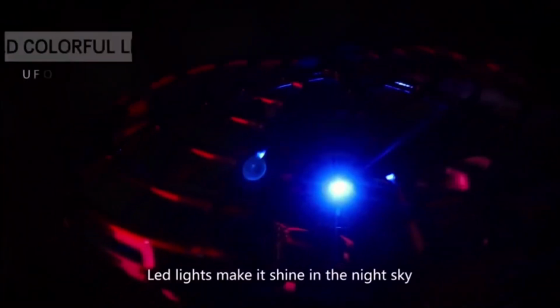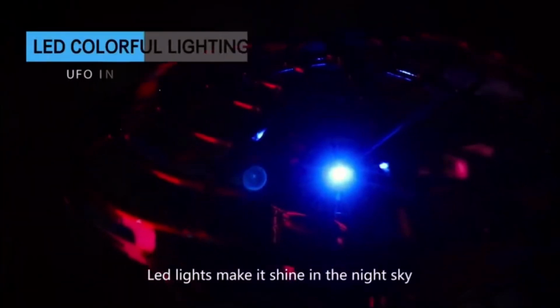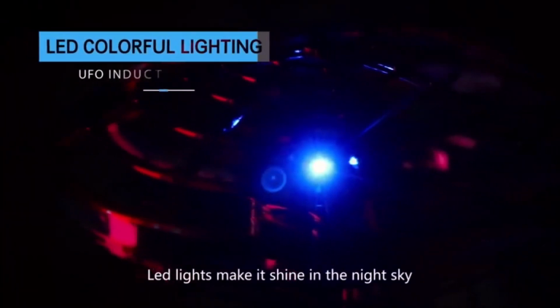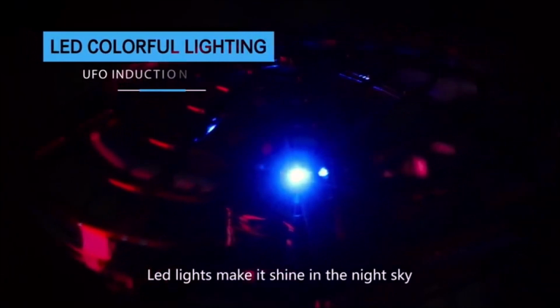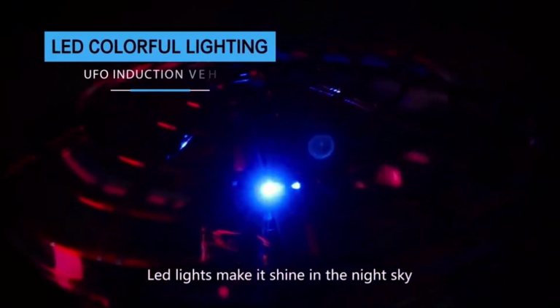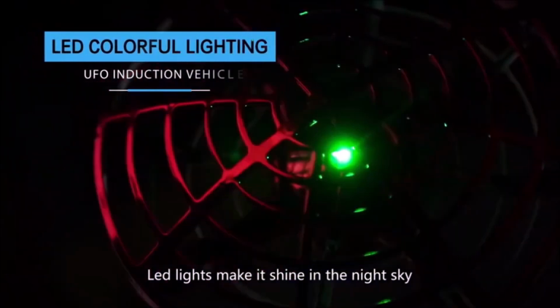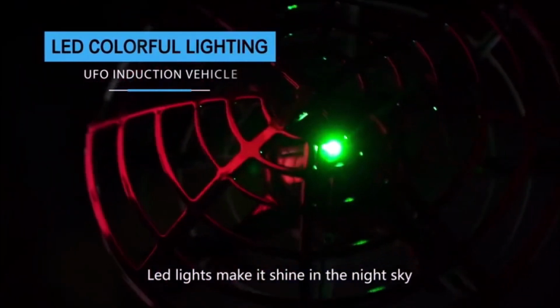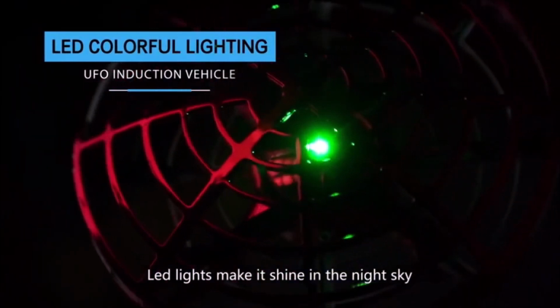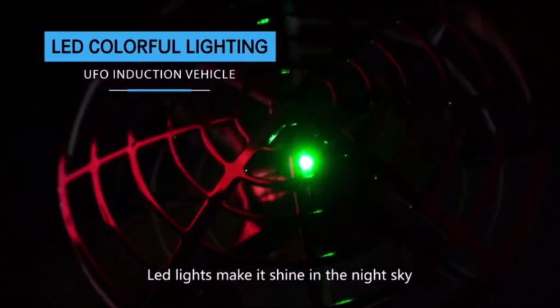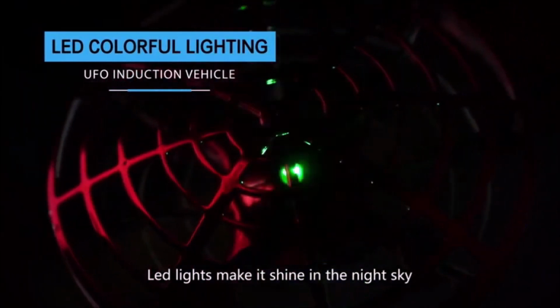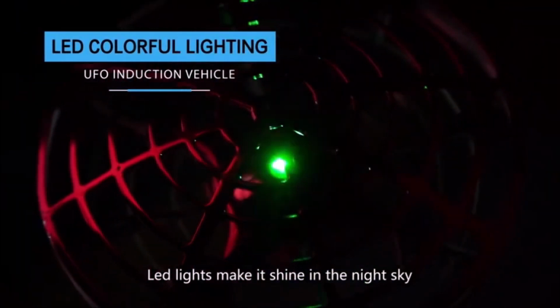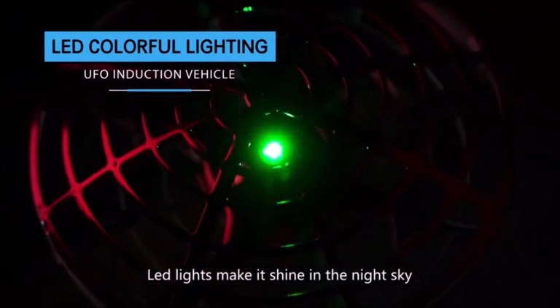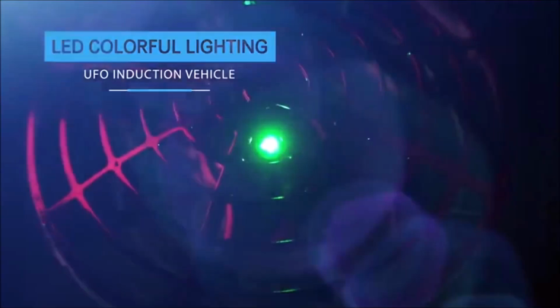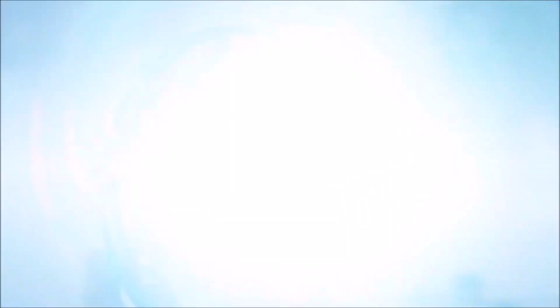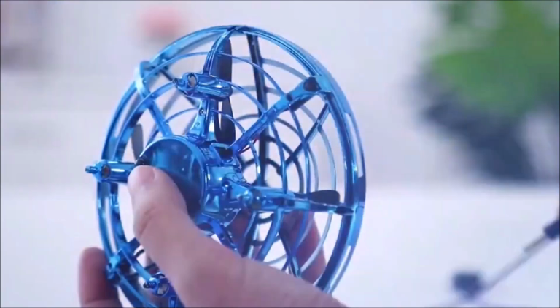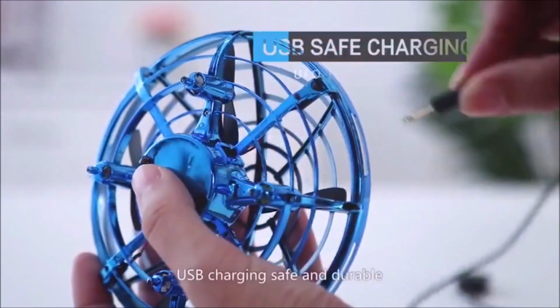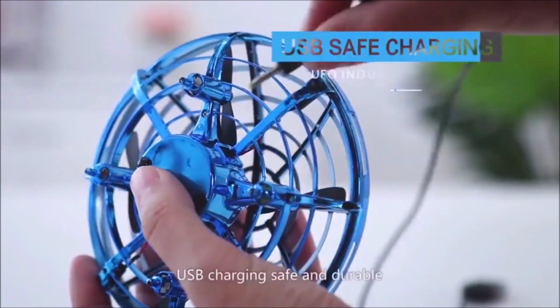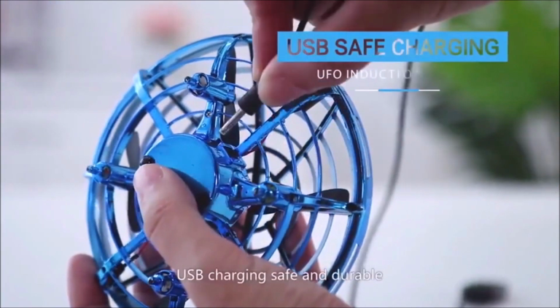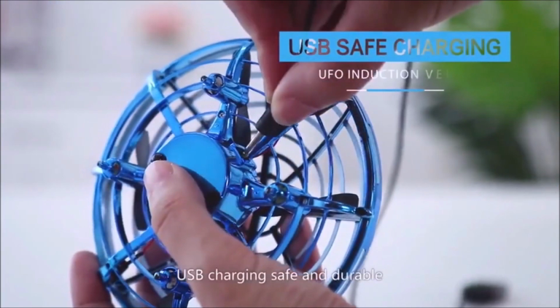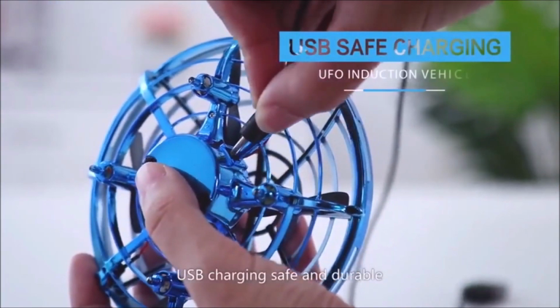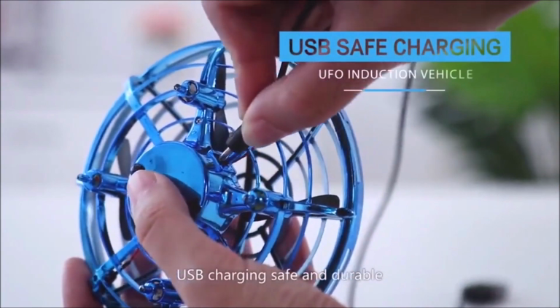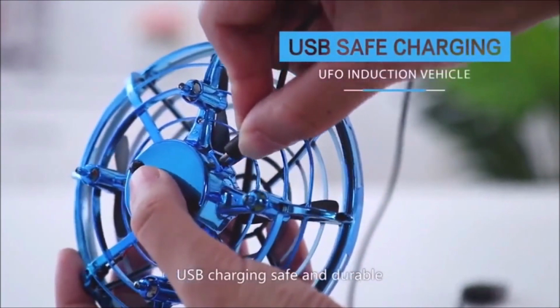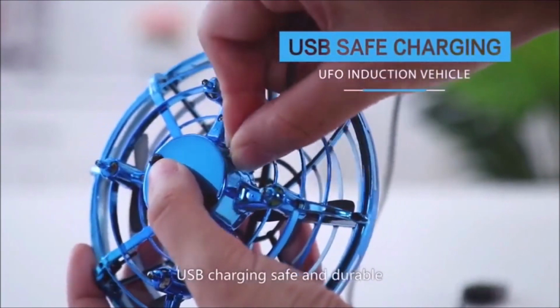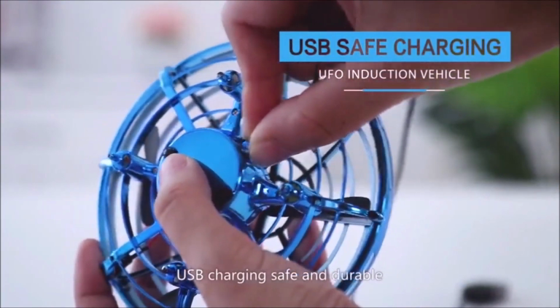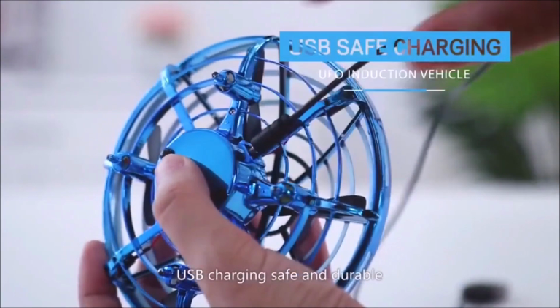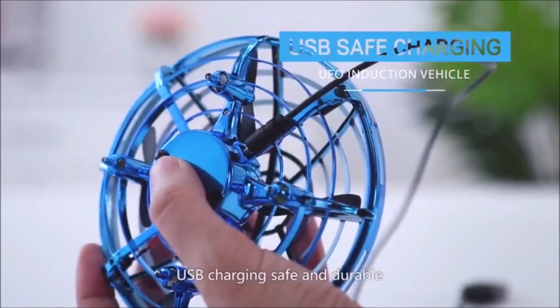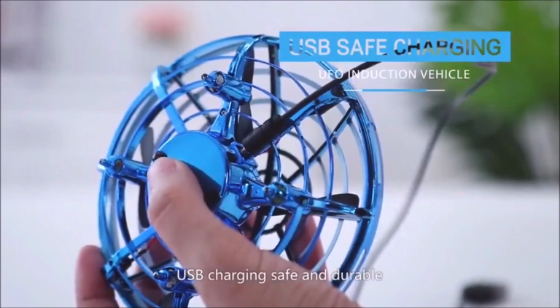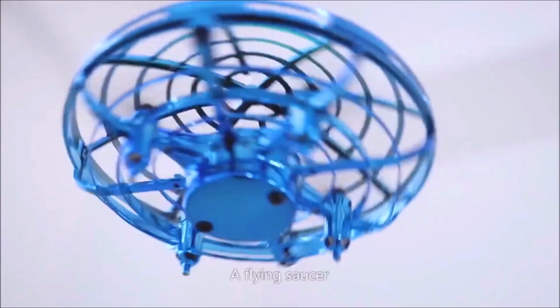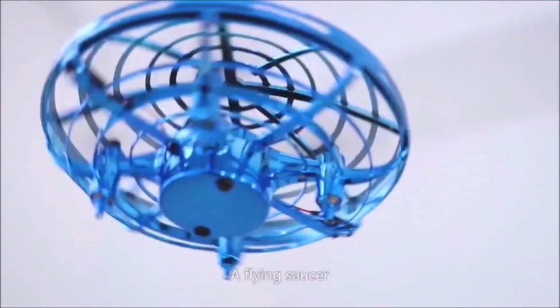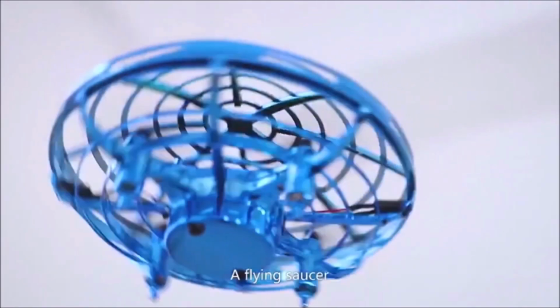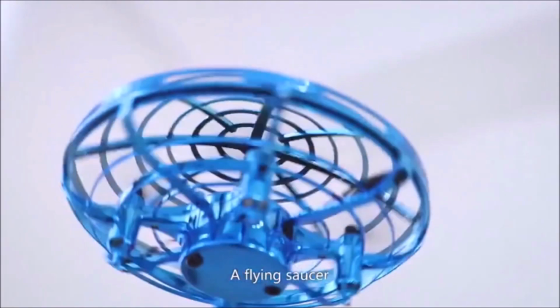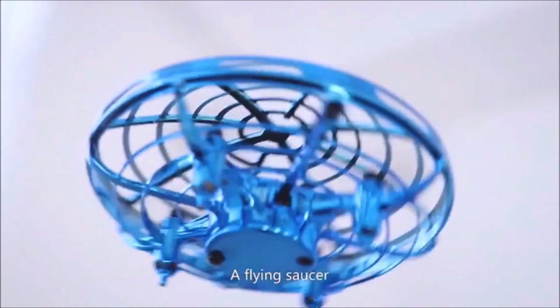Light lights make it shine in the night sky. USB charging, safe and durable. Add flying fun.